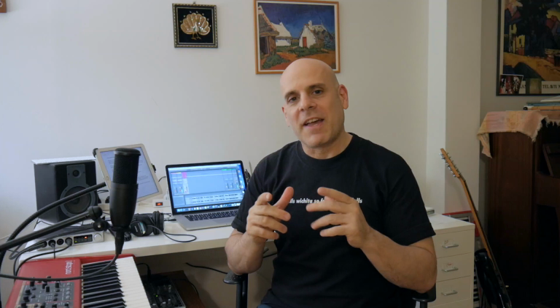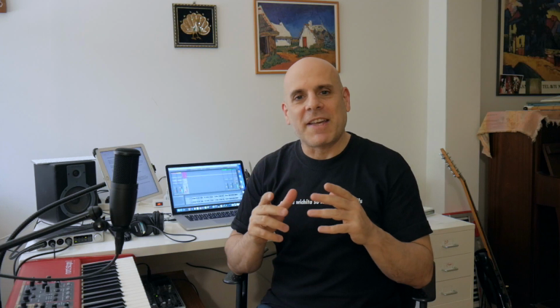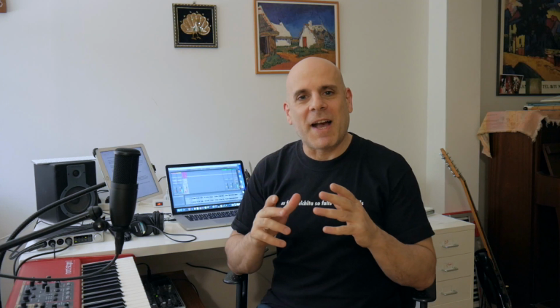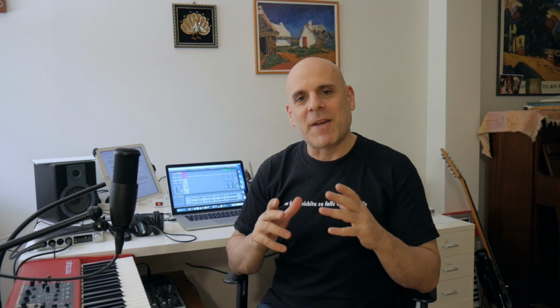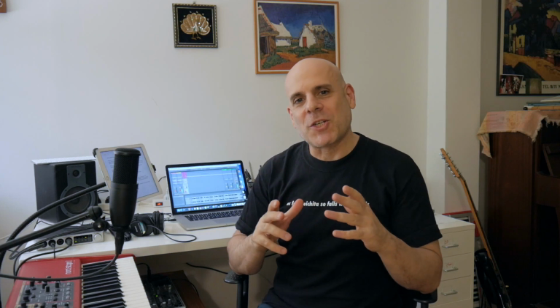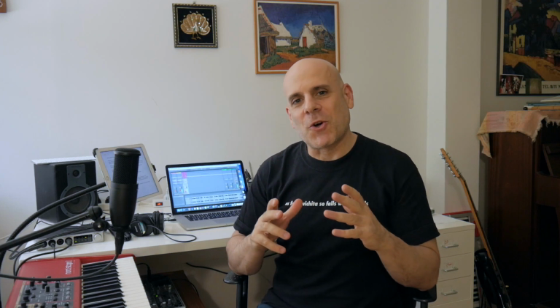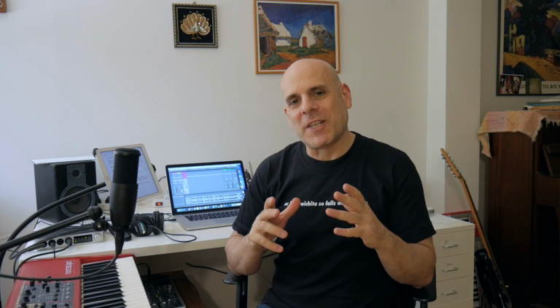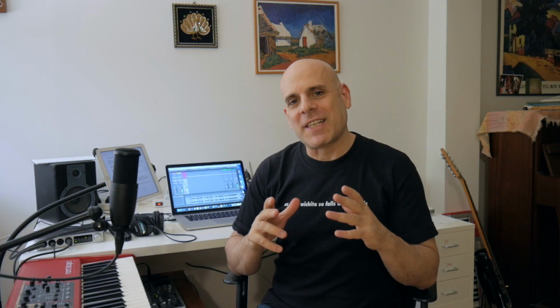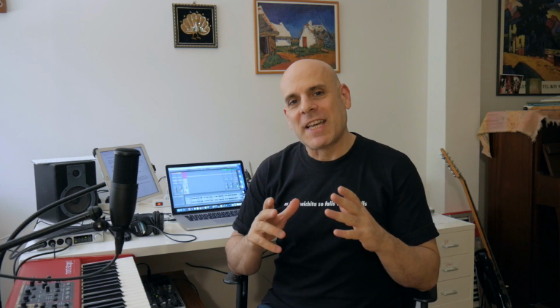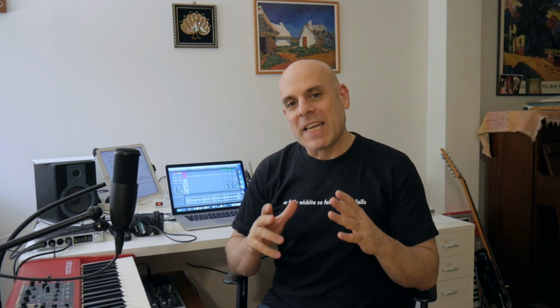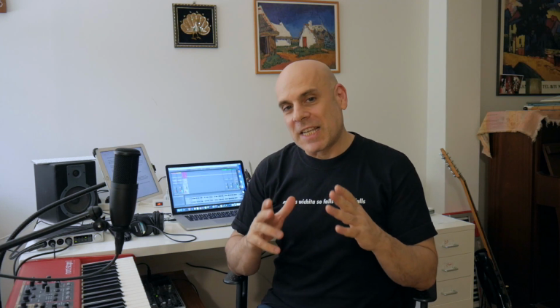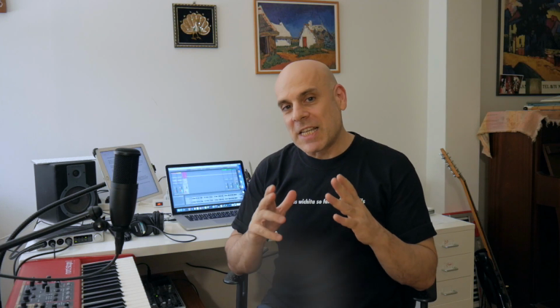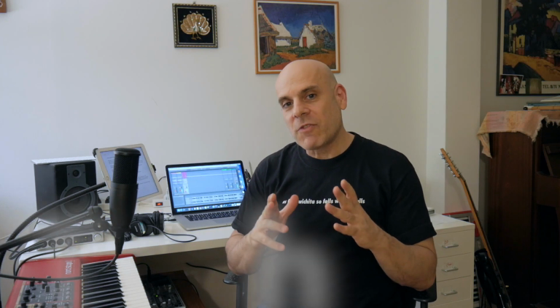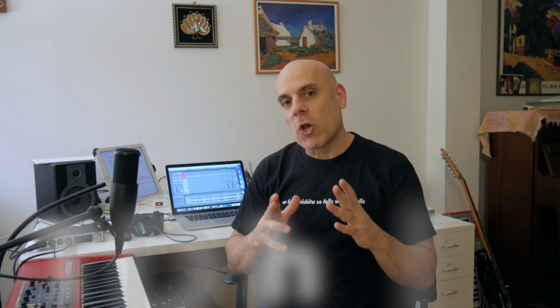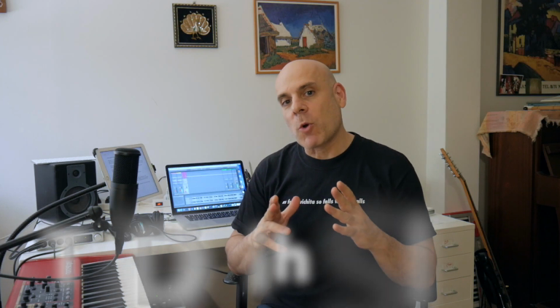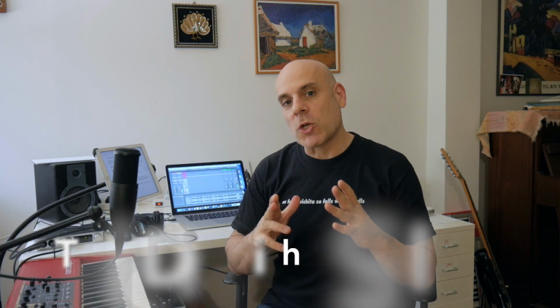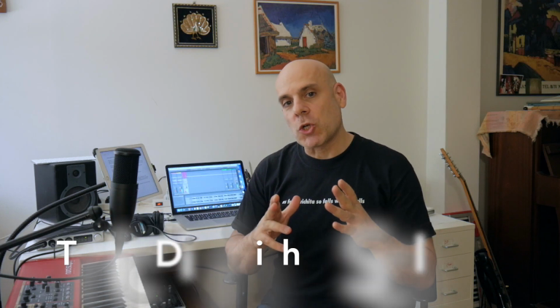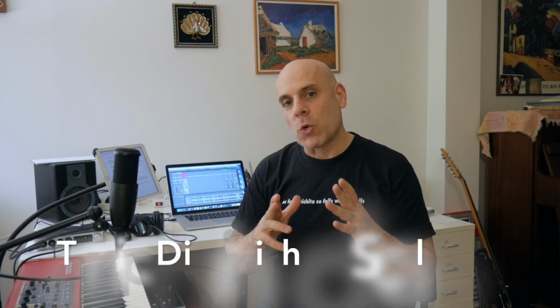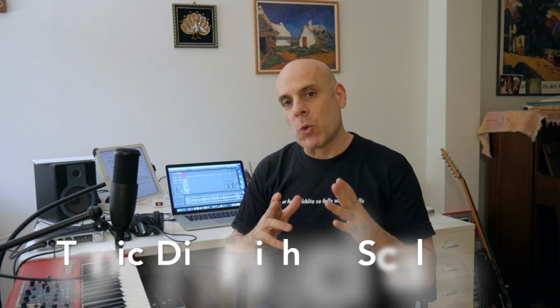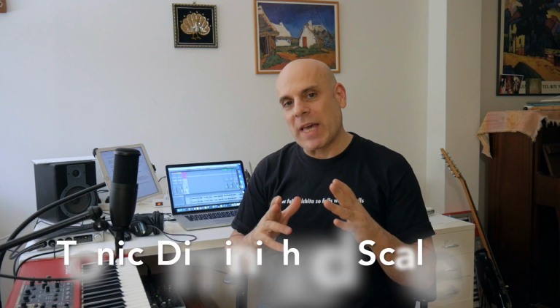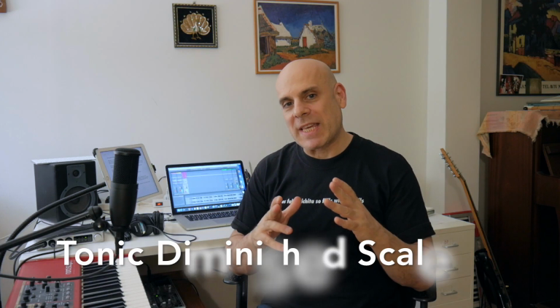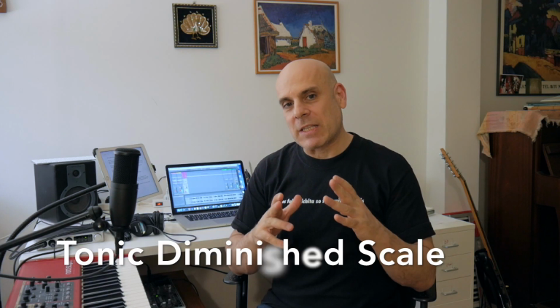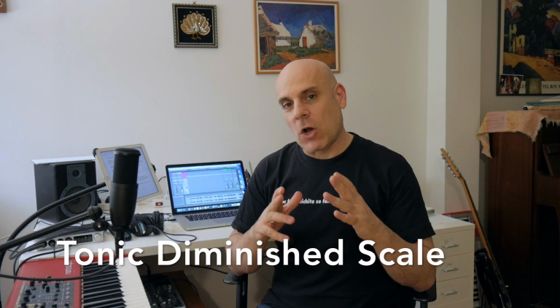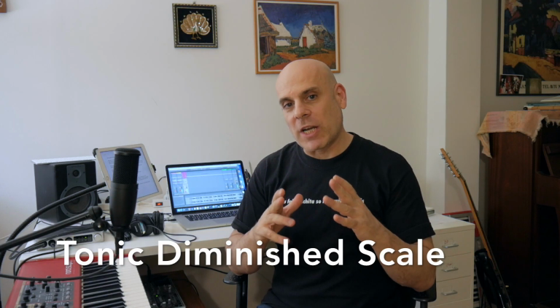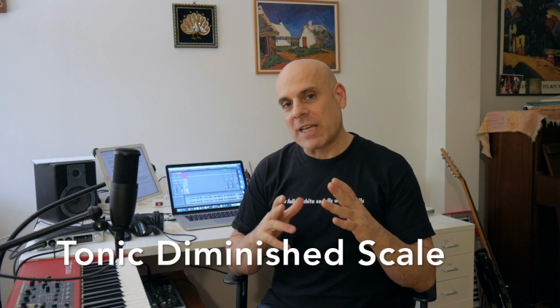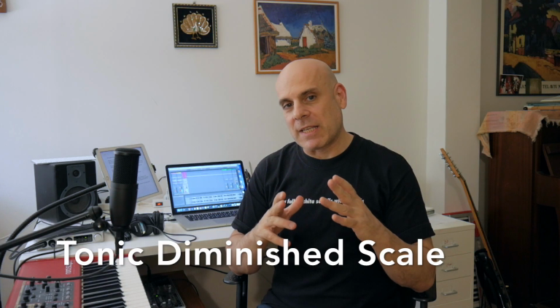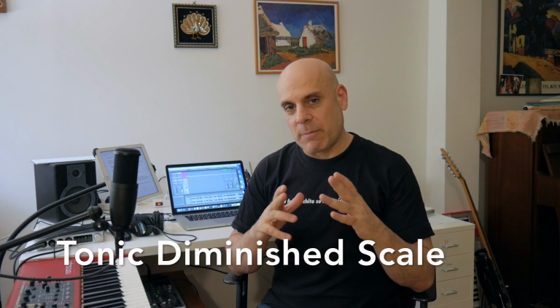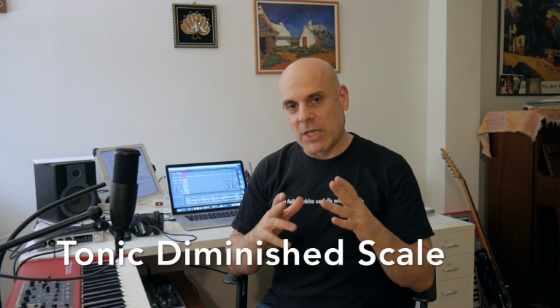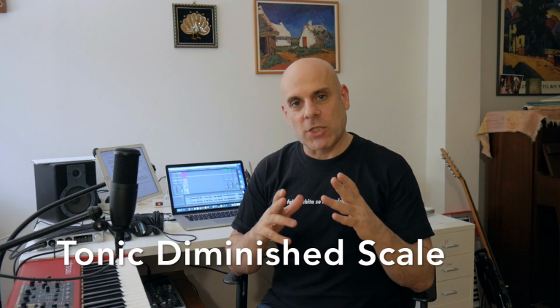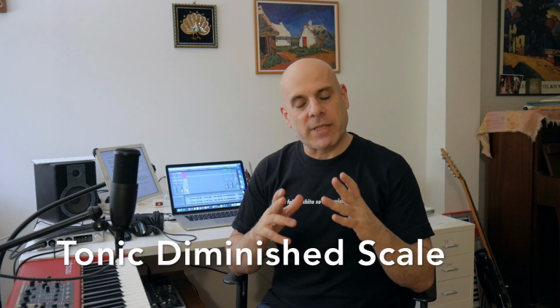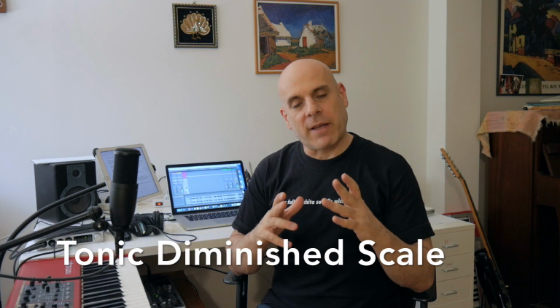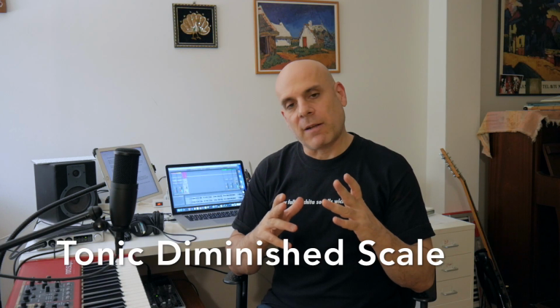Hey, I'm Gajskolnik. In this video, I'm going to show you the tonic diminished scale.